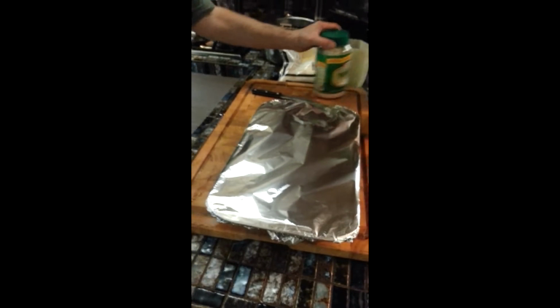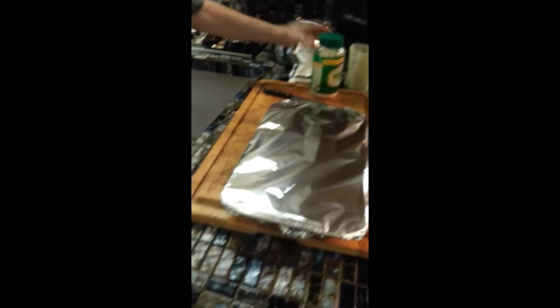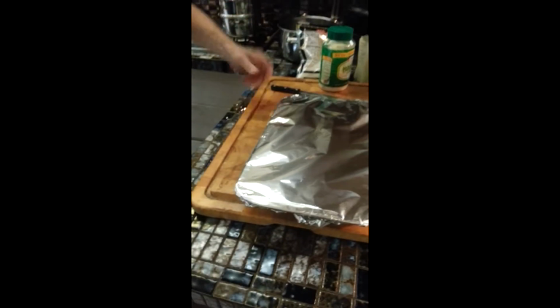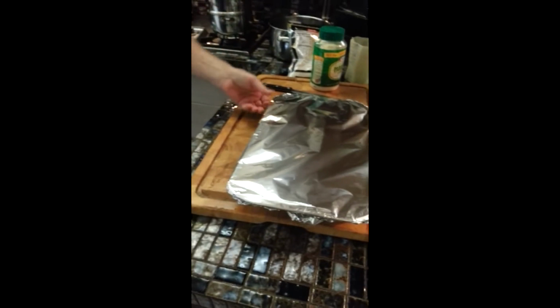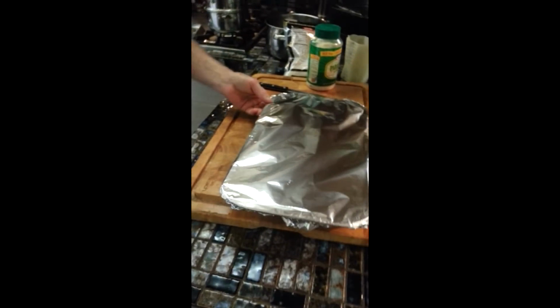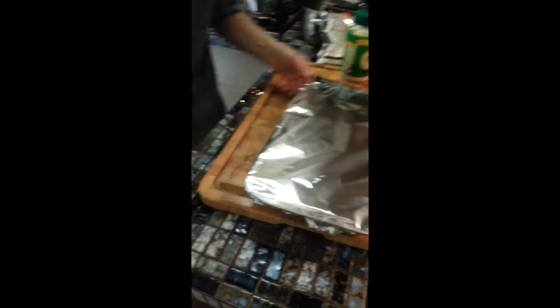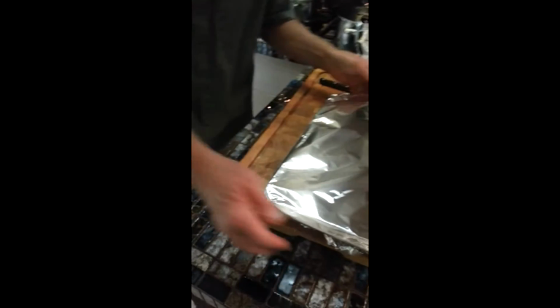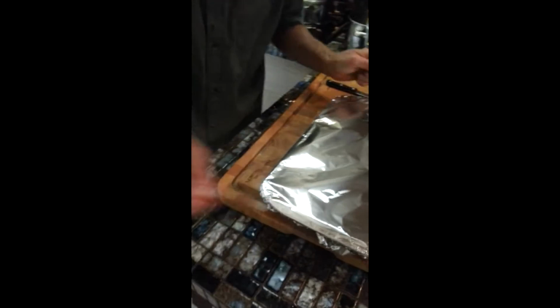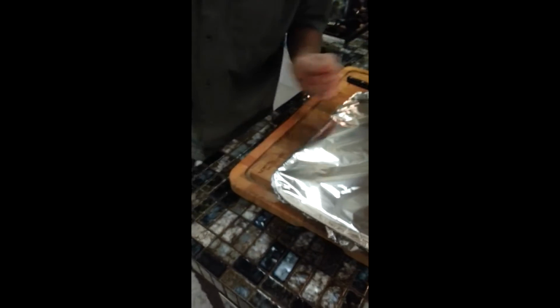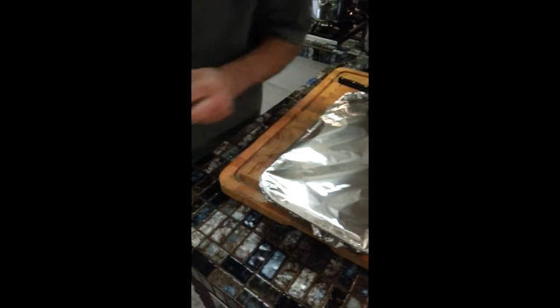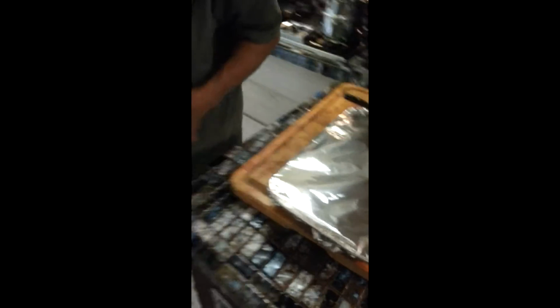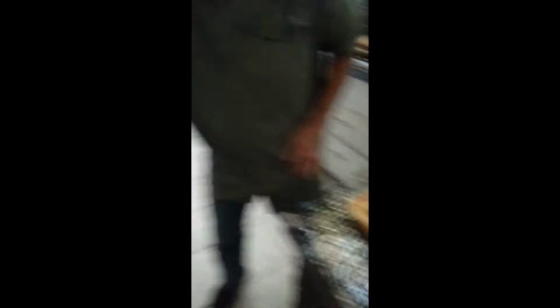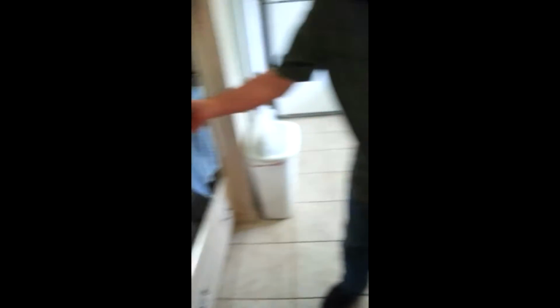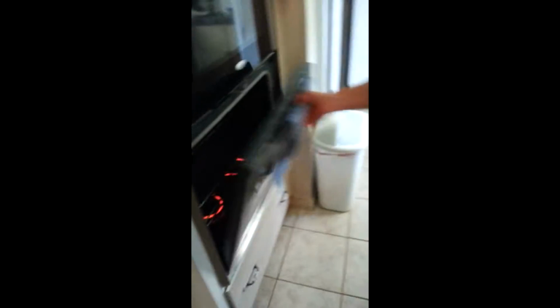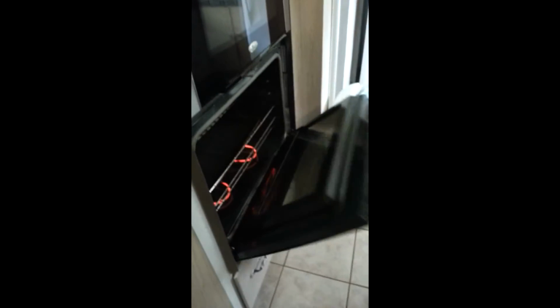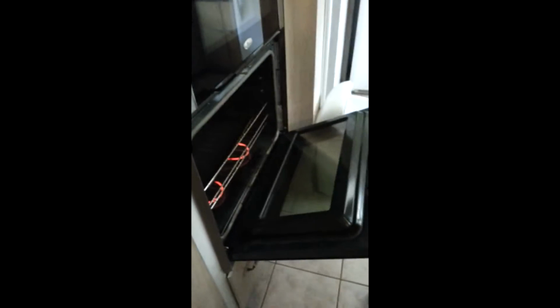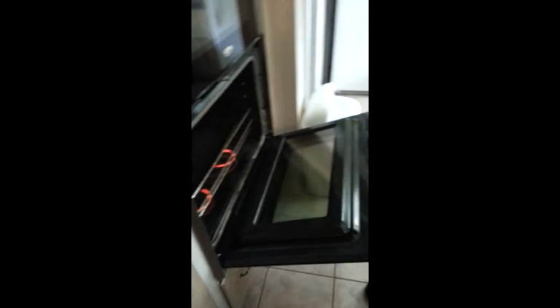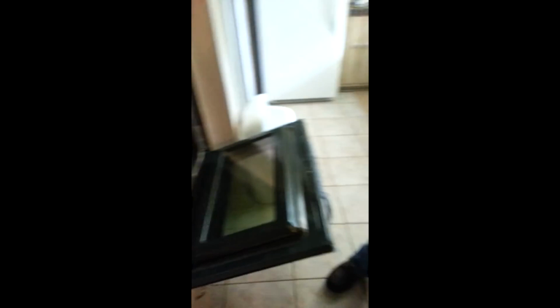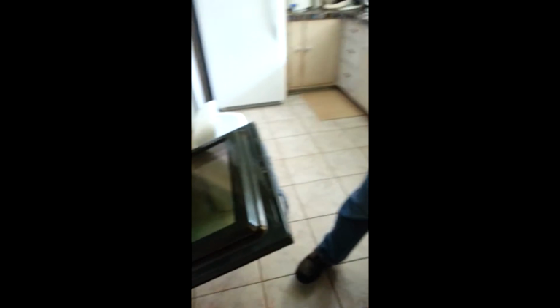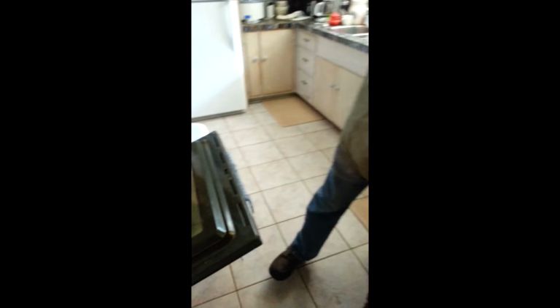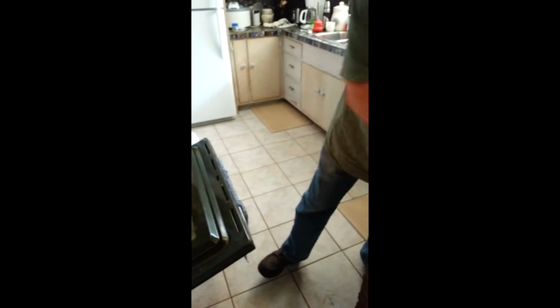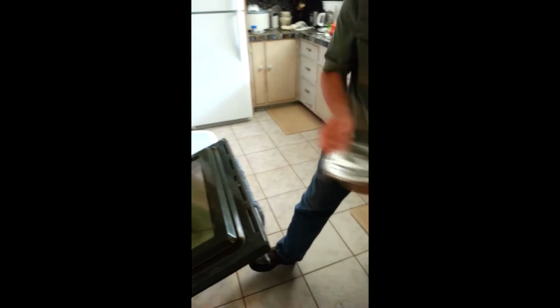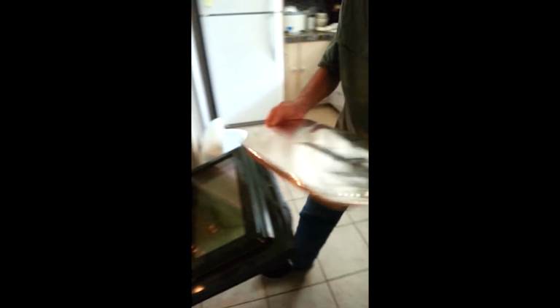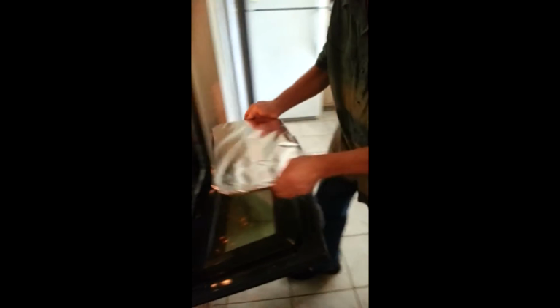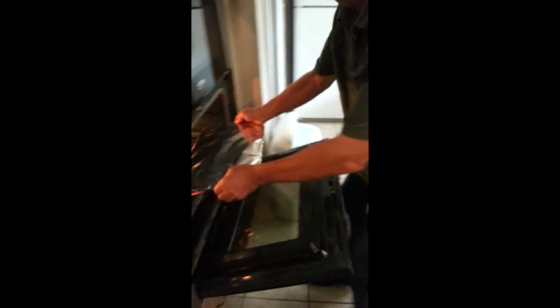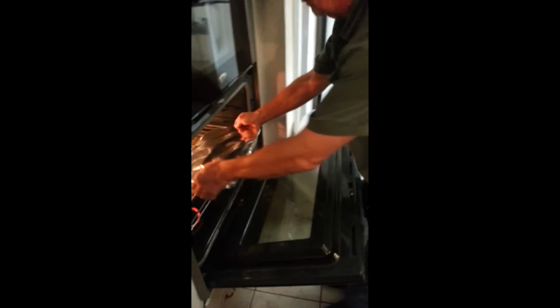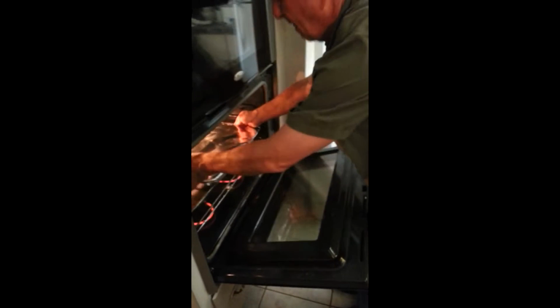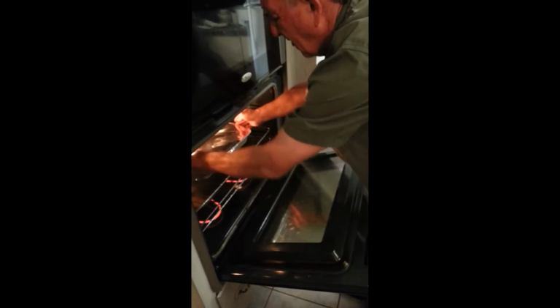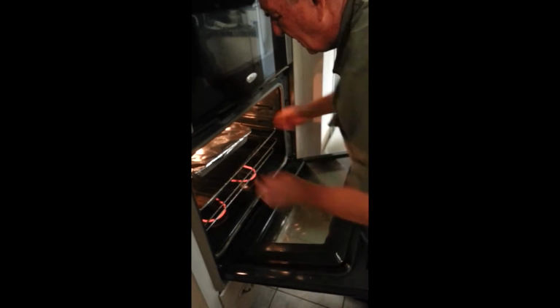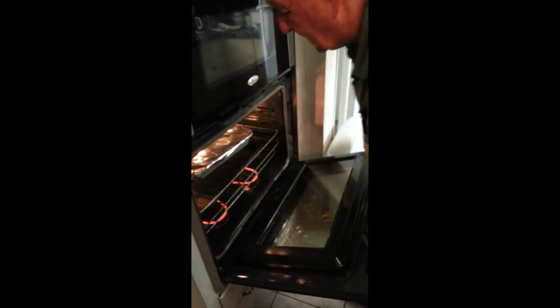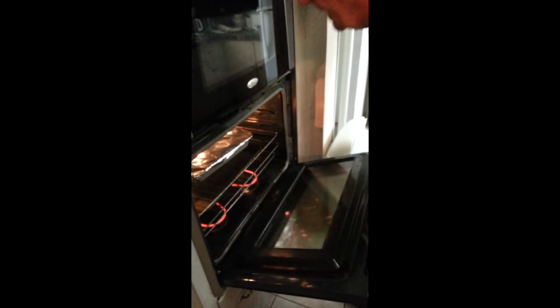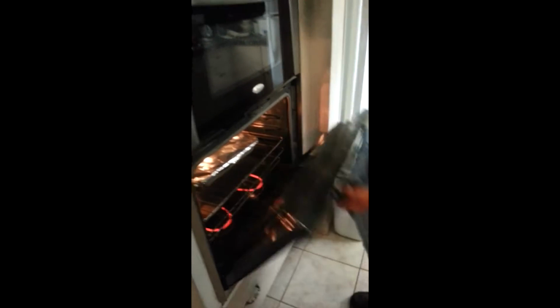Alright, it's ready. How long is it supposed to be in there? 45 minutes. Let's slide it in.